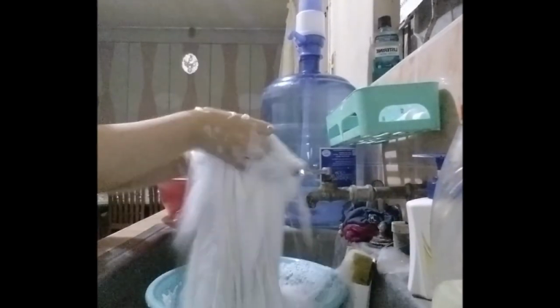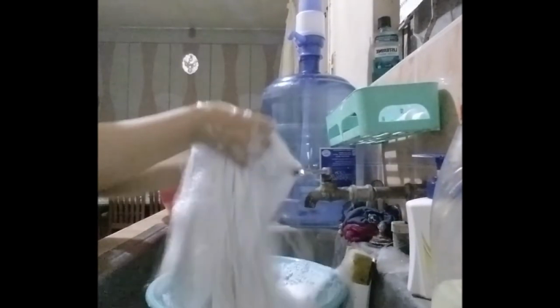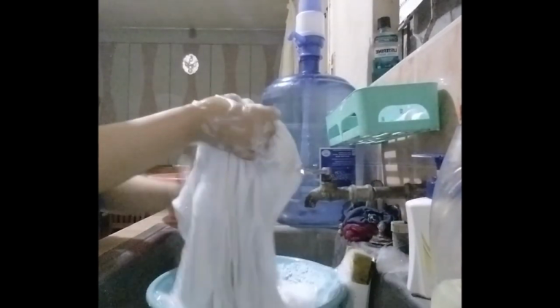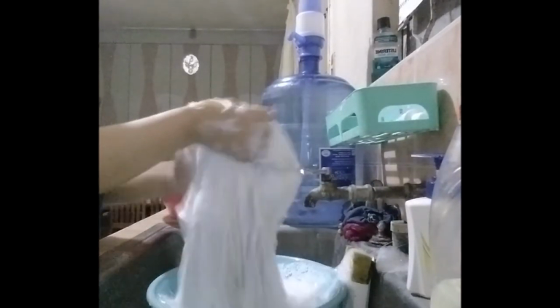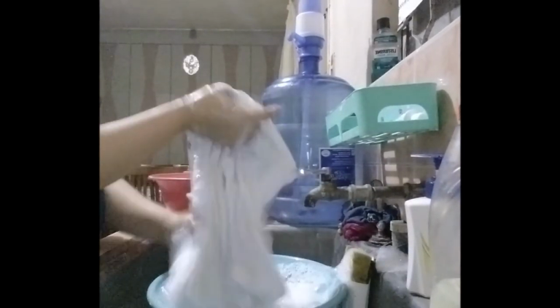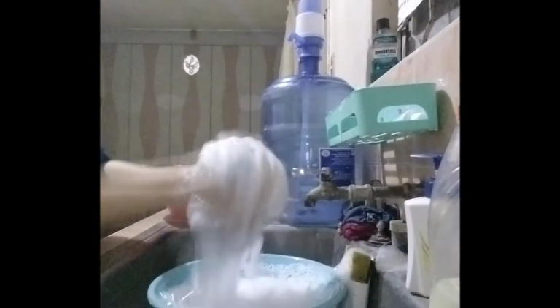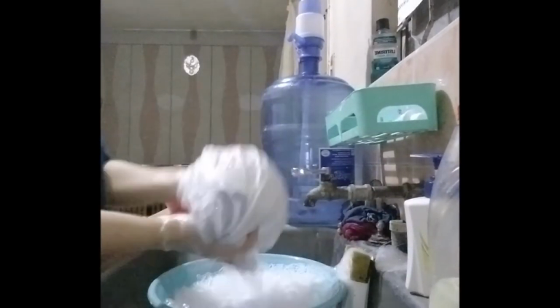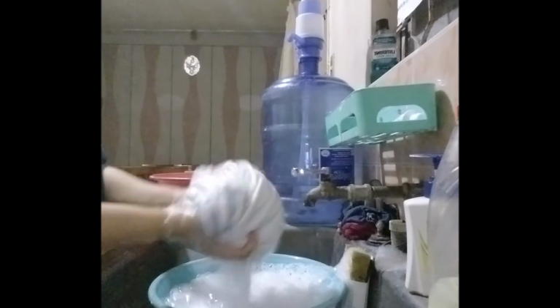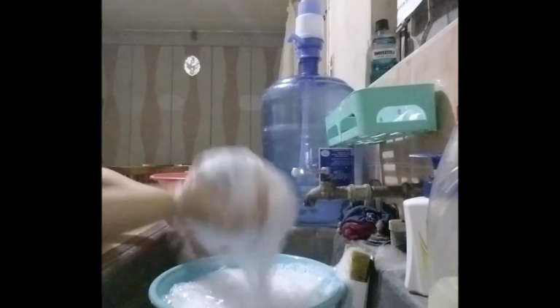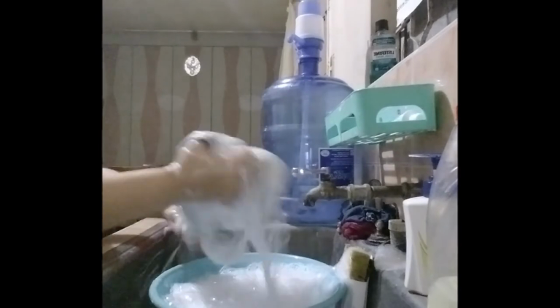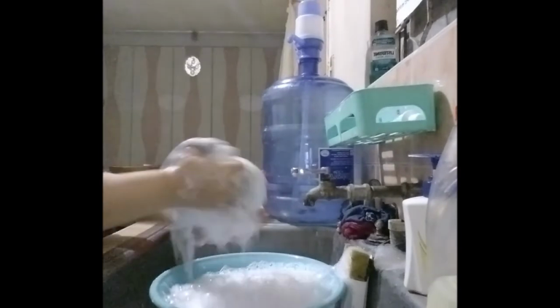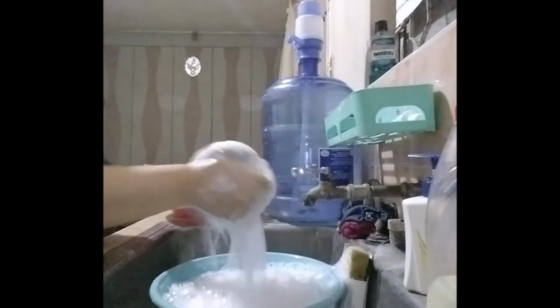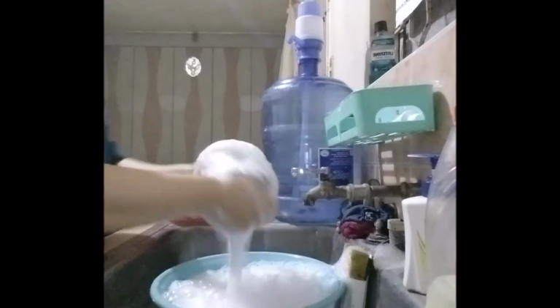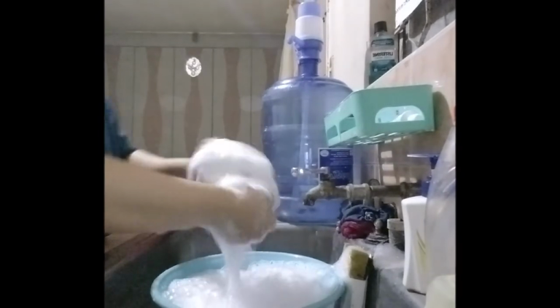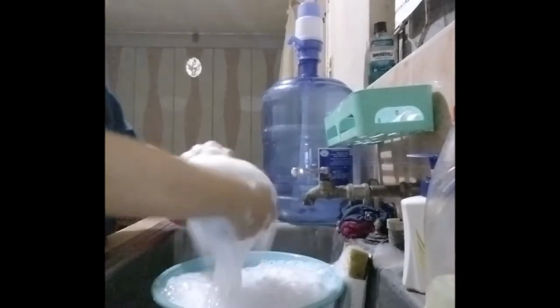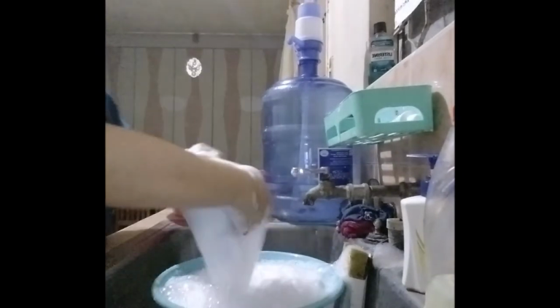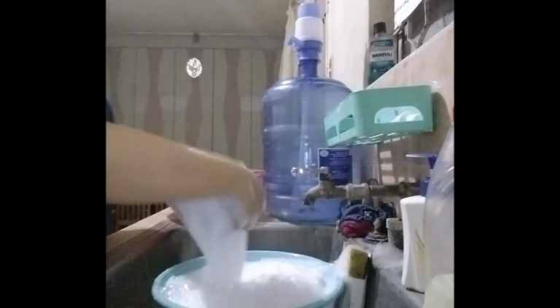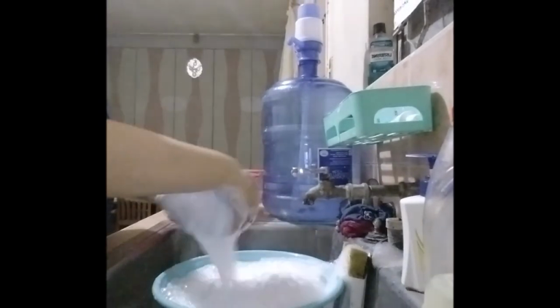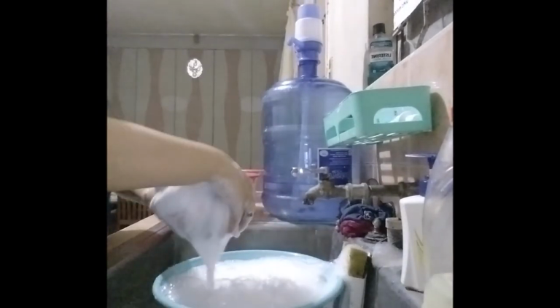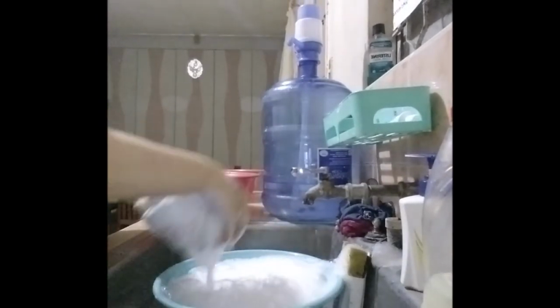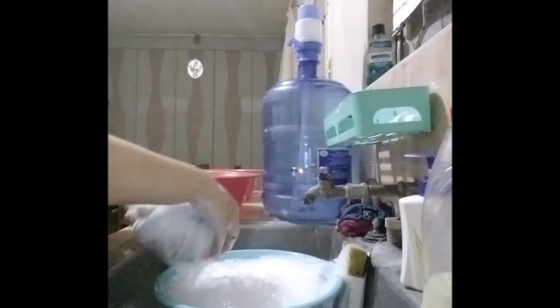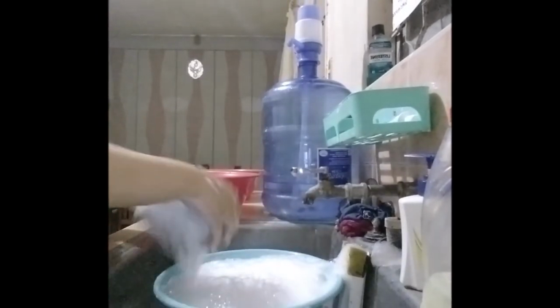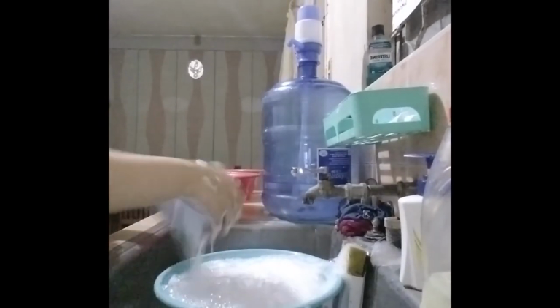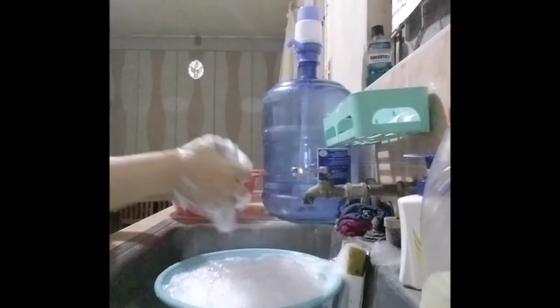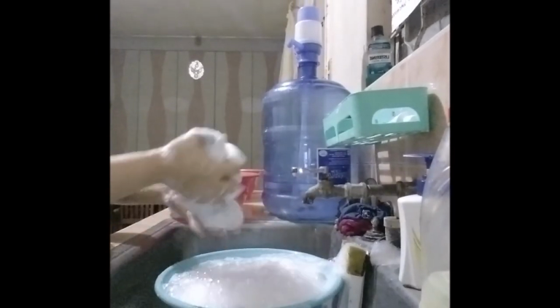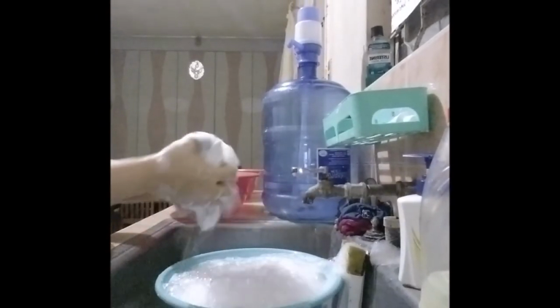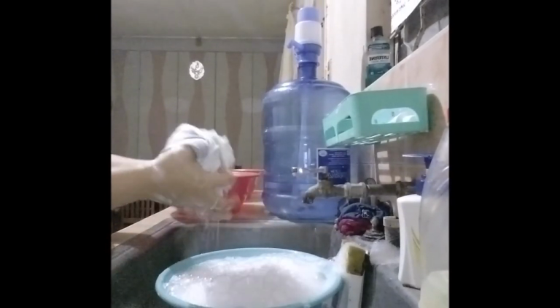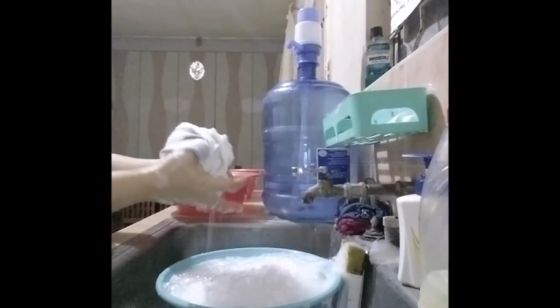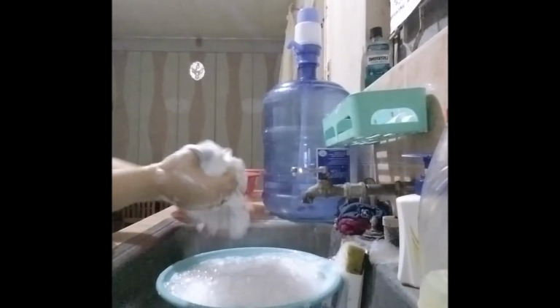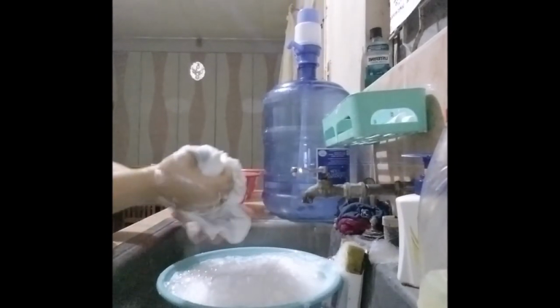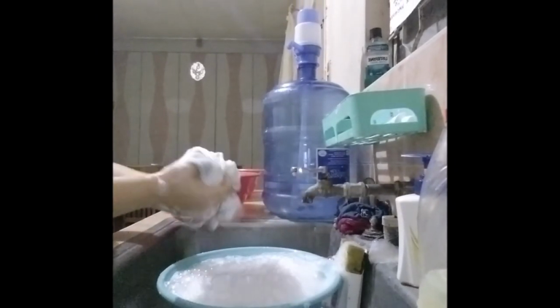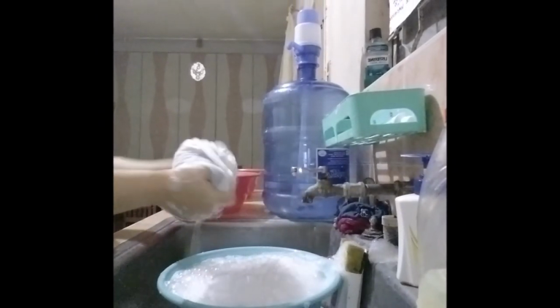The fifth step, rinse clothes three times.